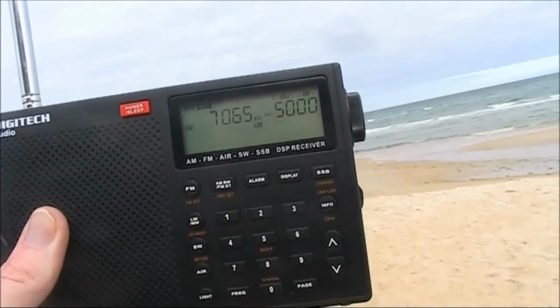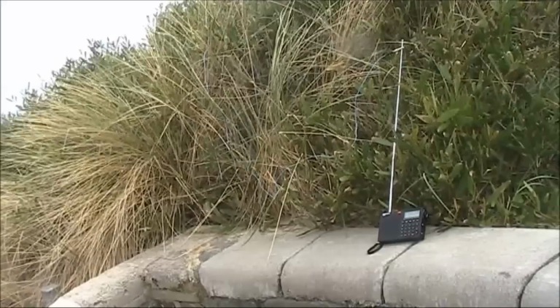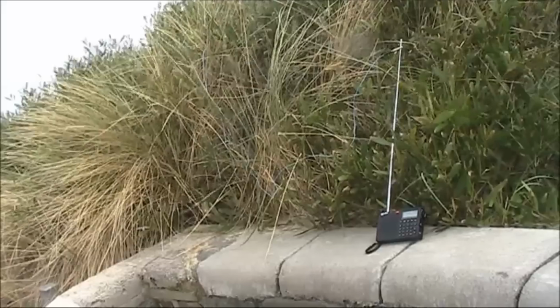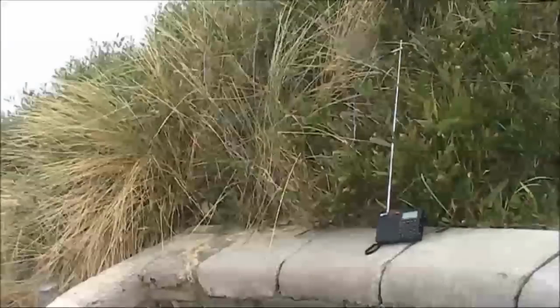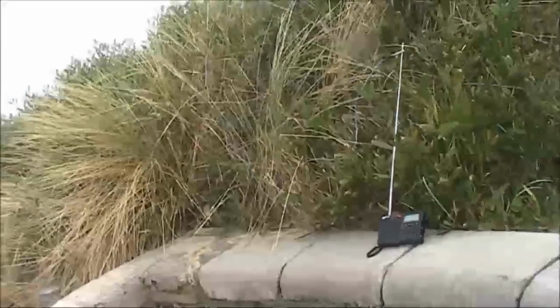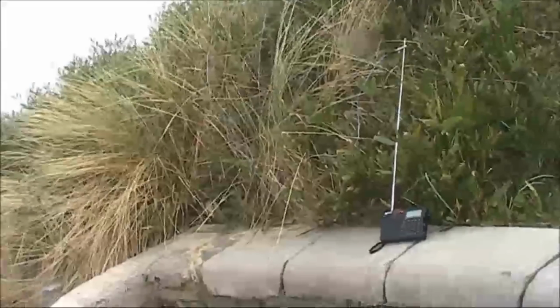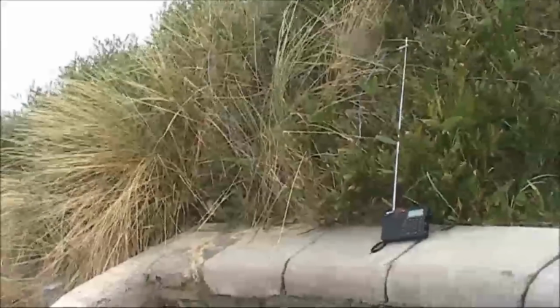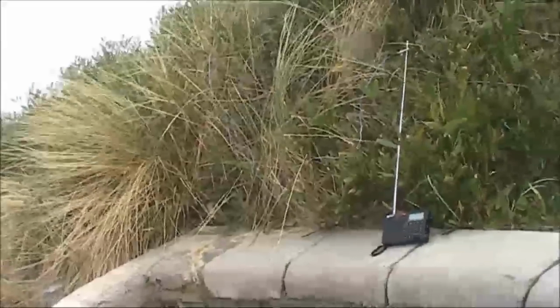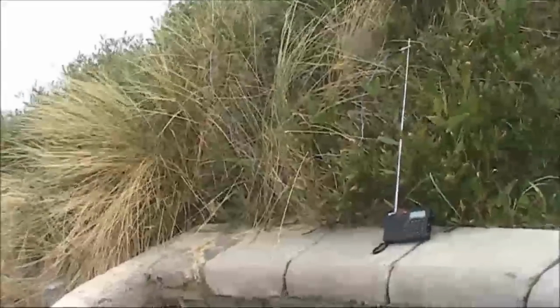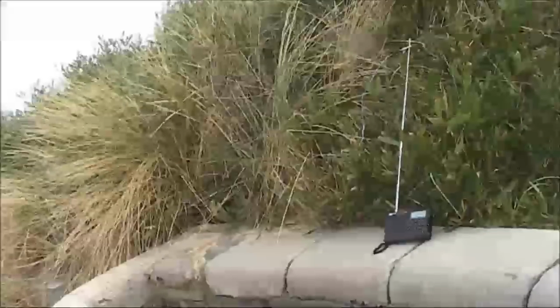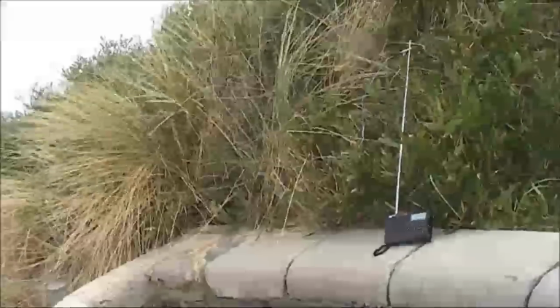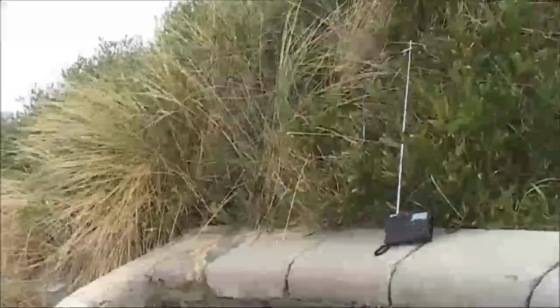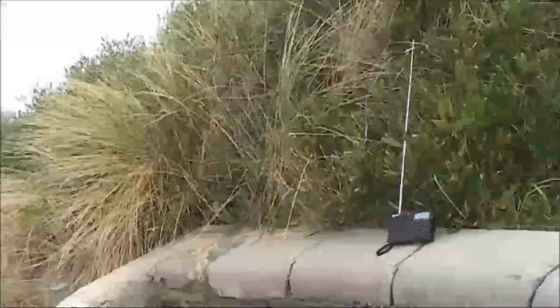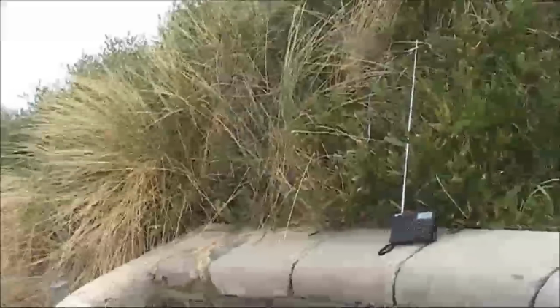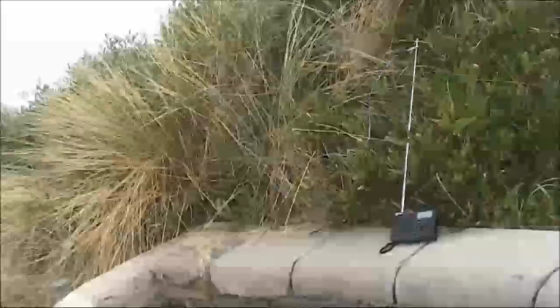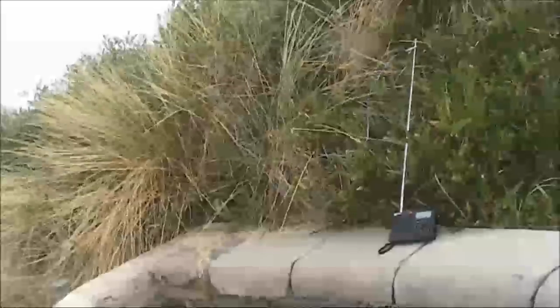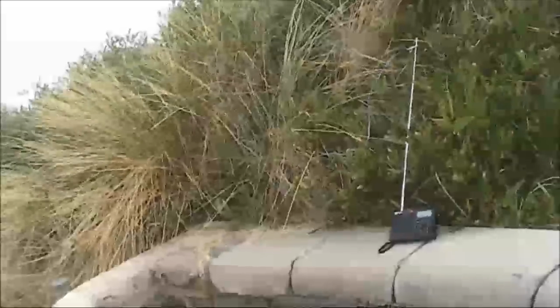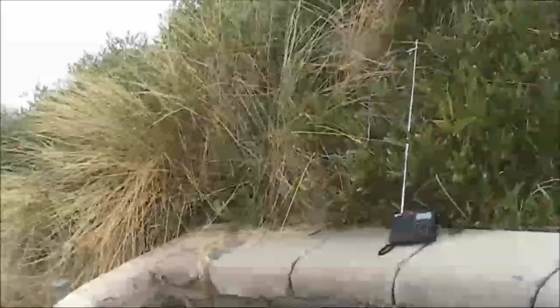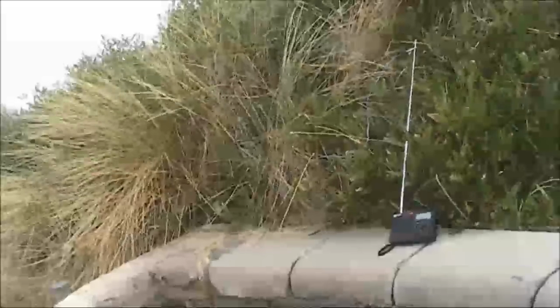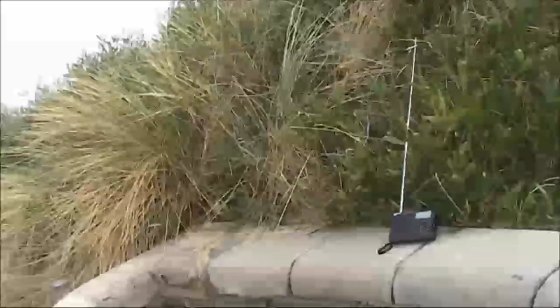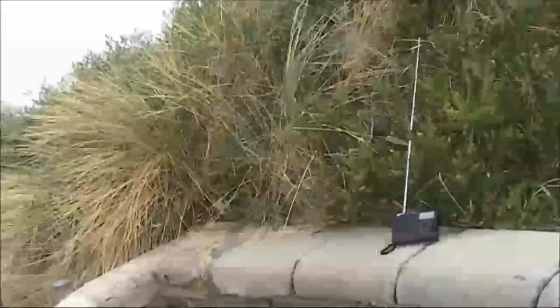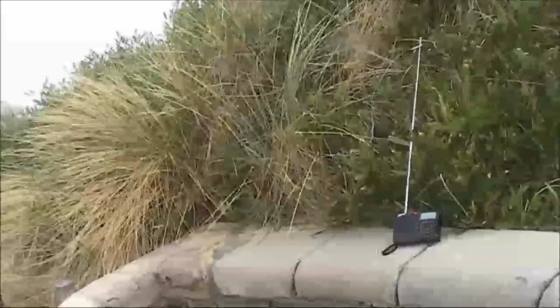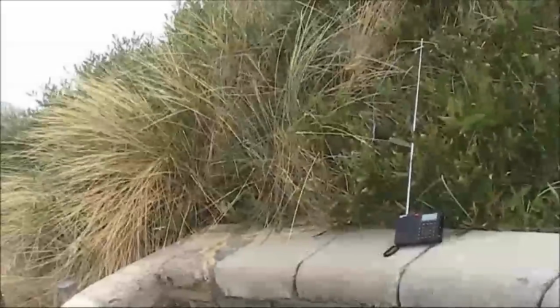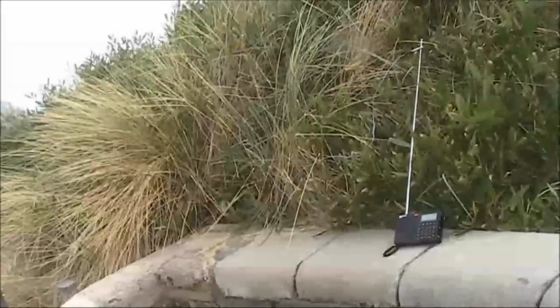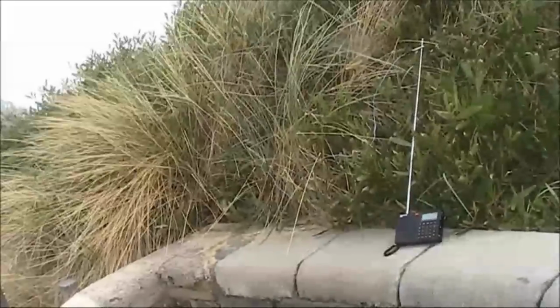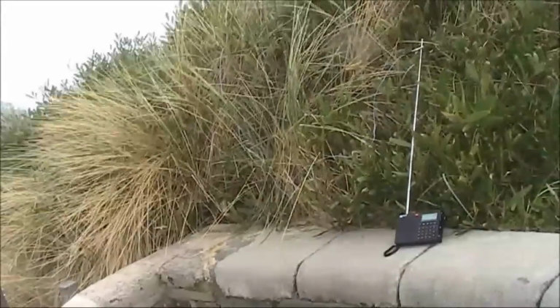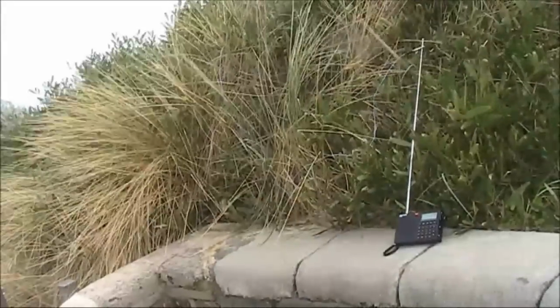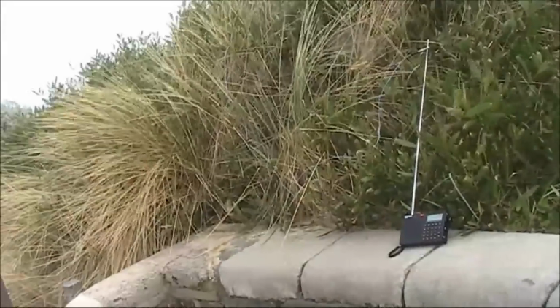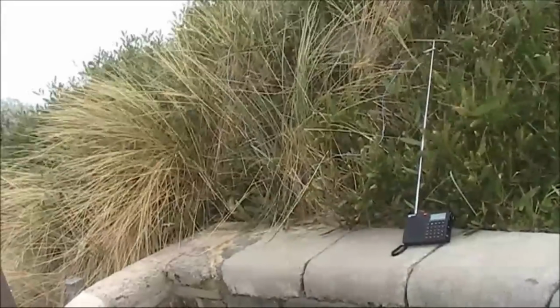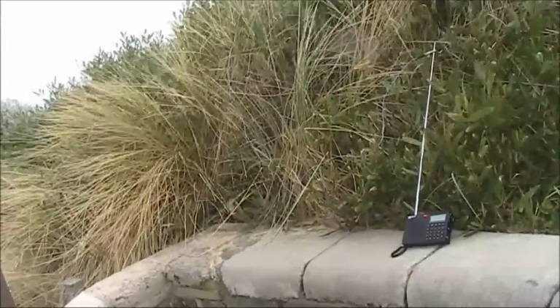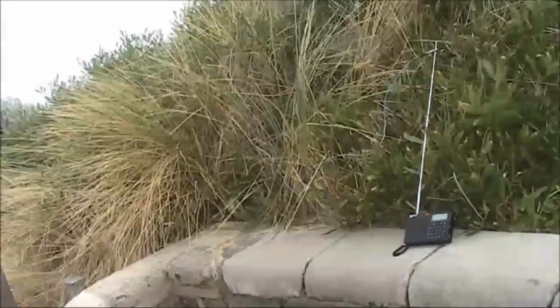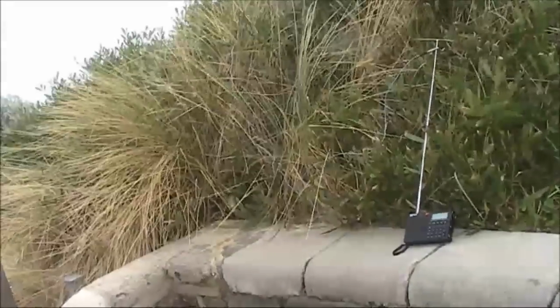It helps if you clip a few metres of wire flown over a bush to the receiver's telescopic antenna.